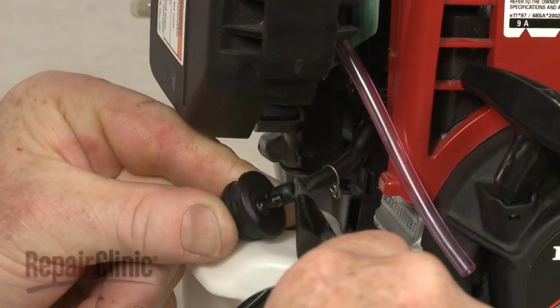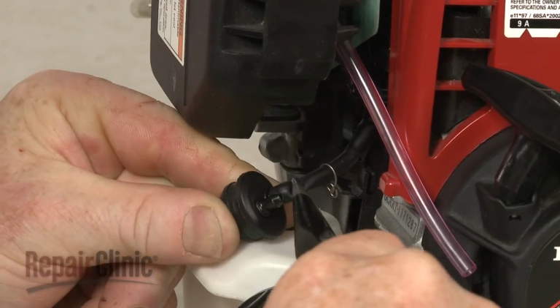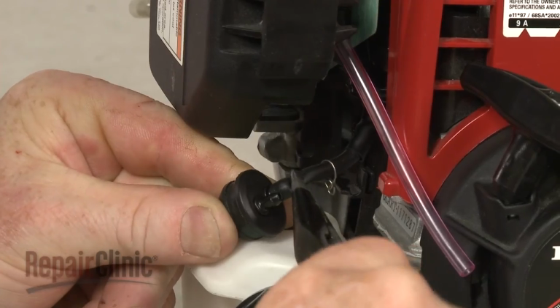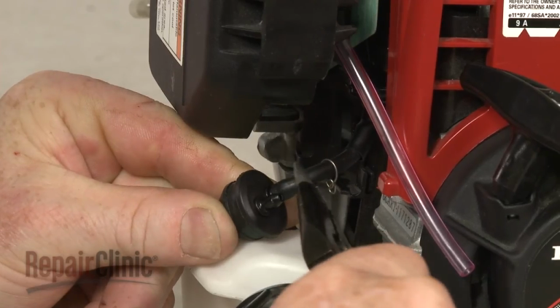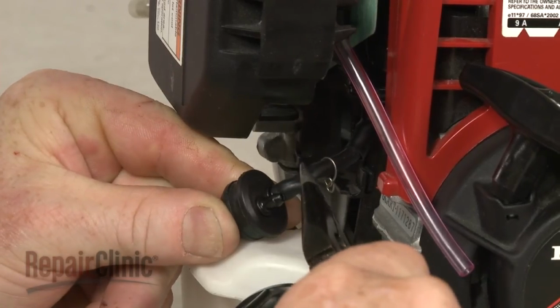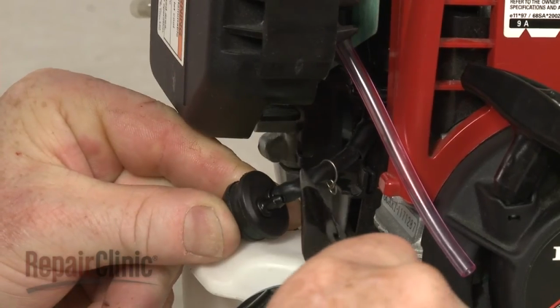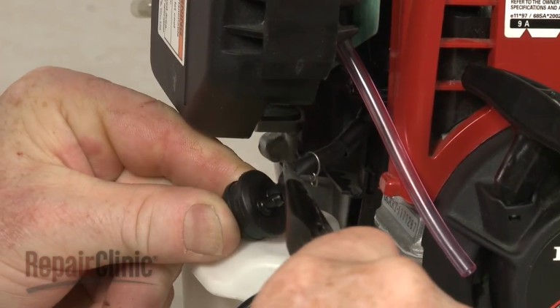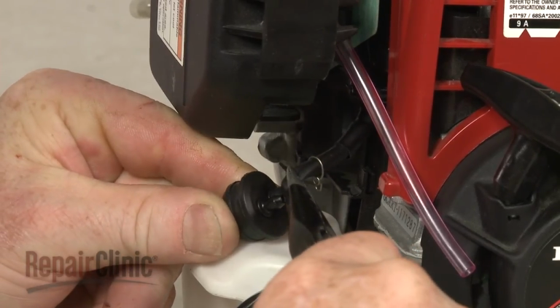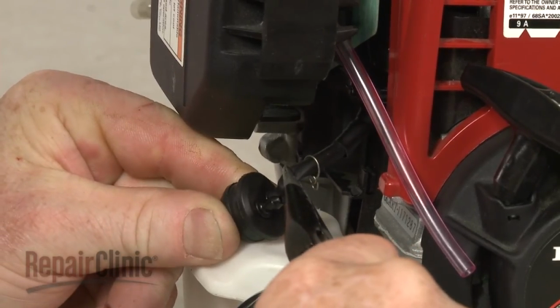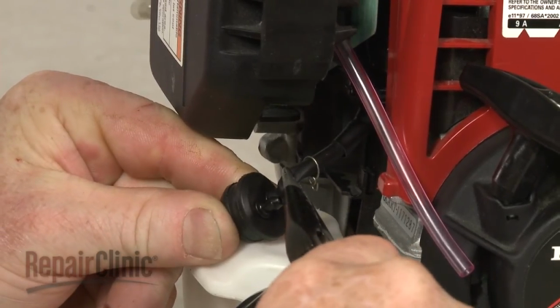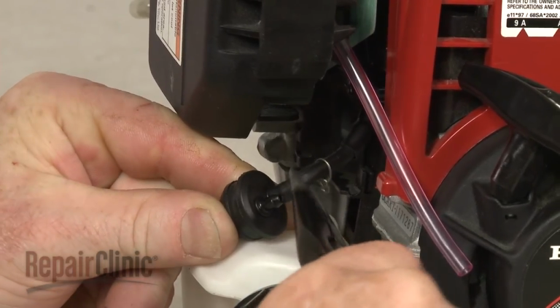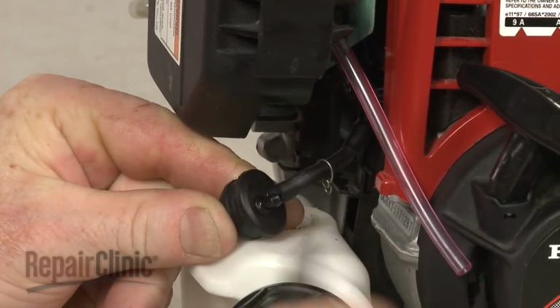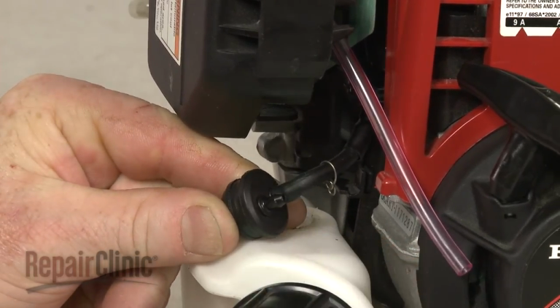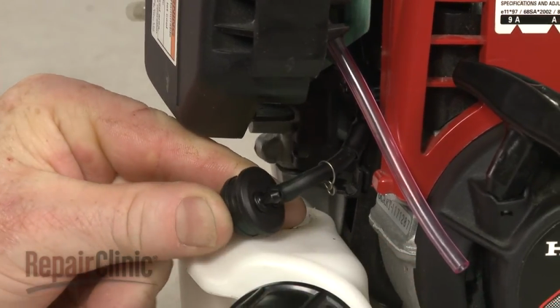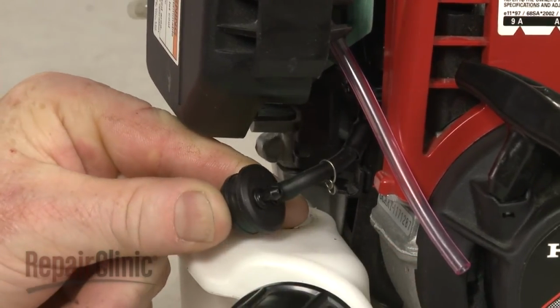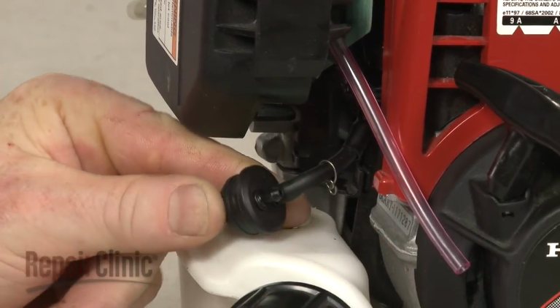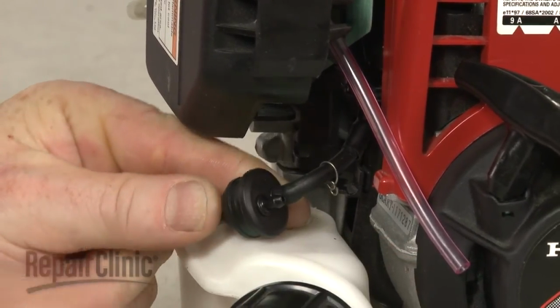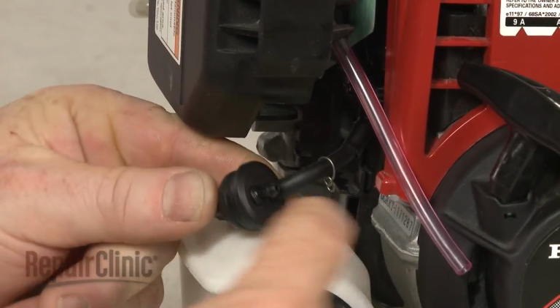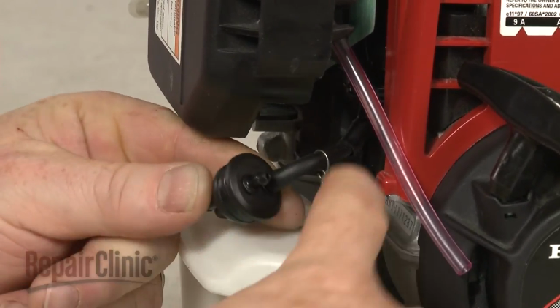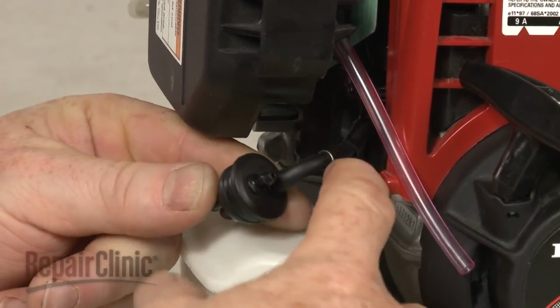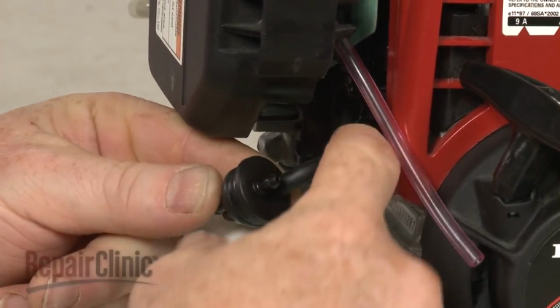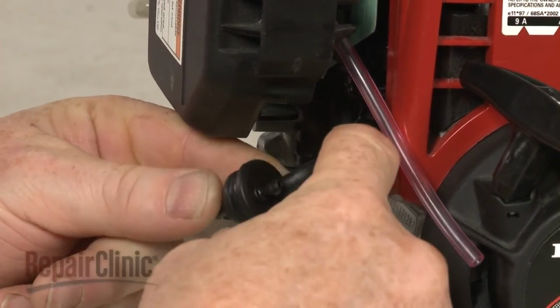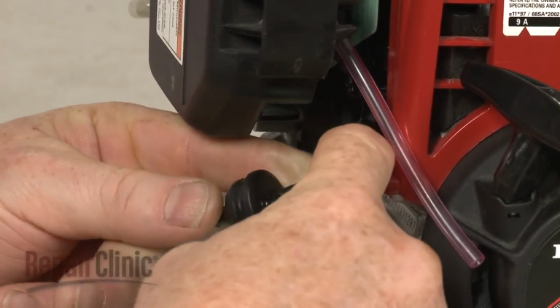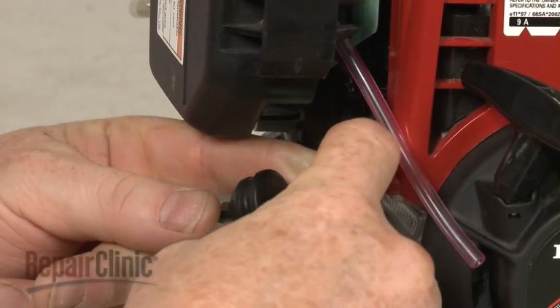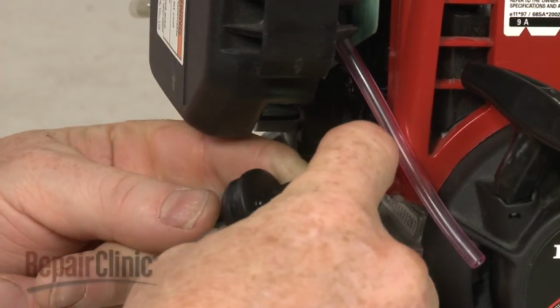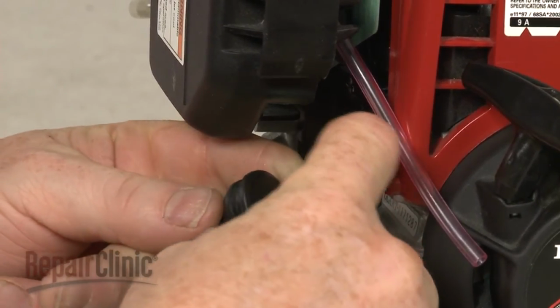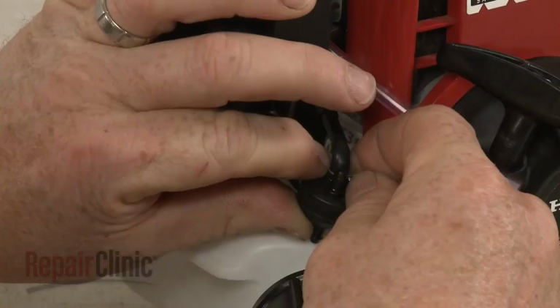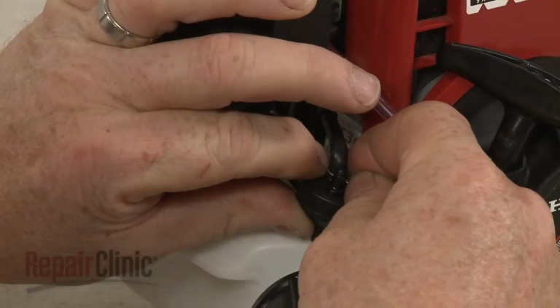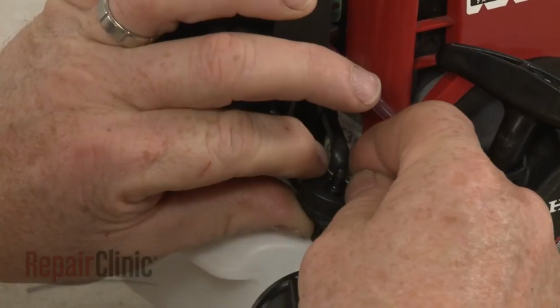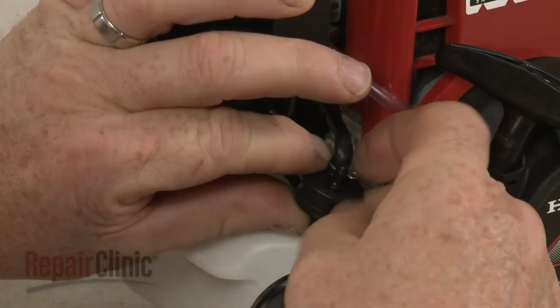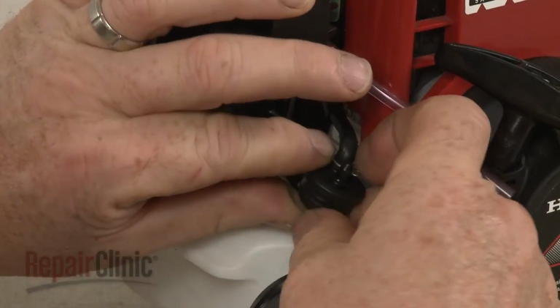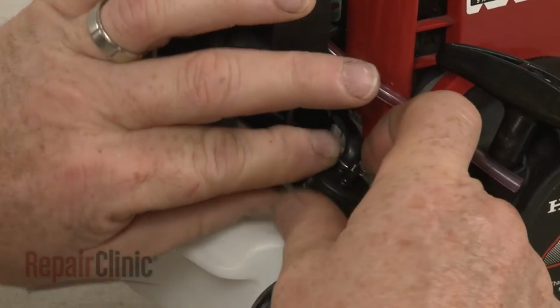Attach each fuel line to its appropriate fitting, then press the grommet into position on the tank.